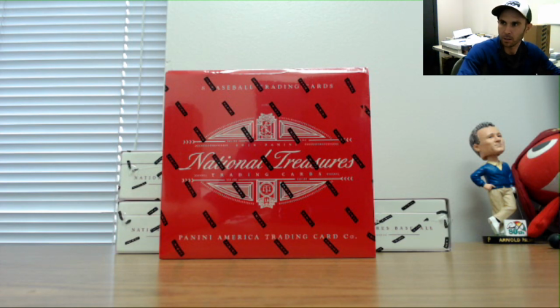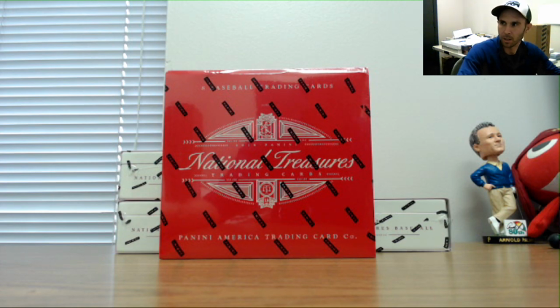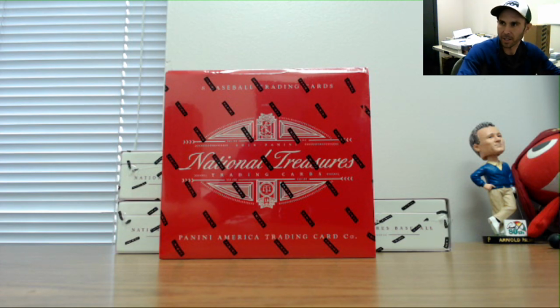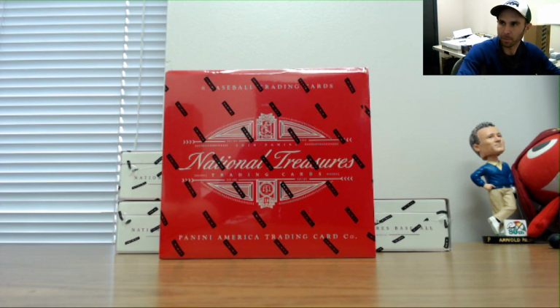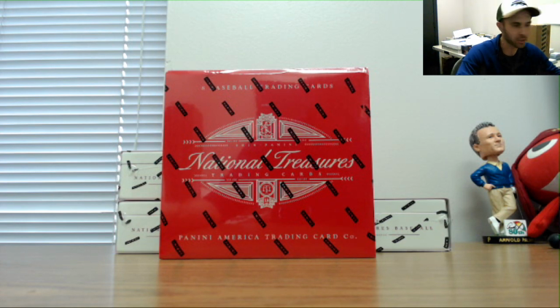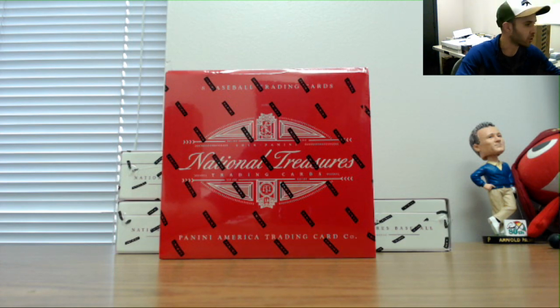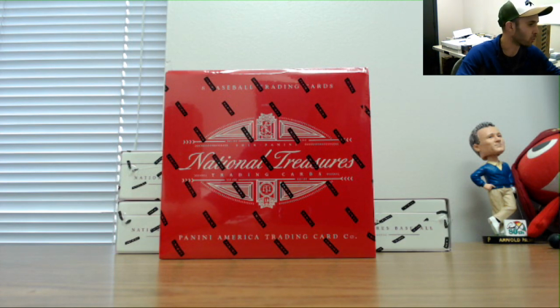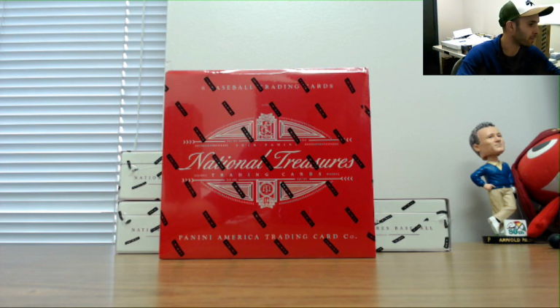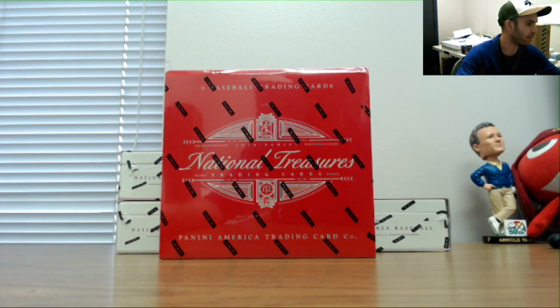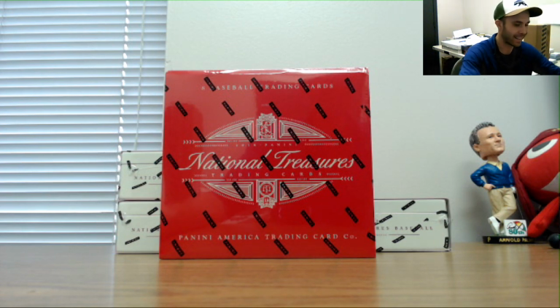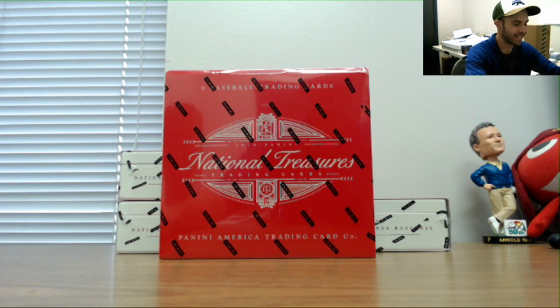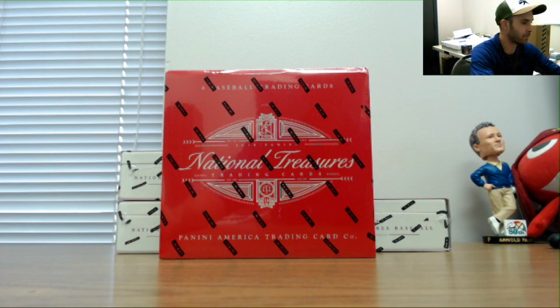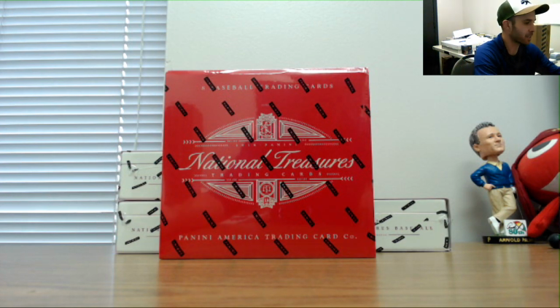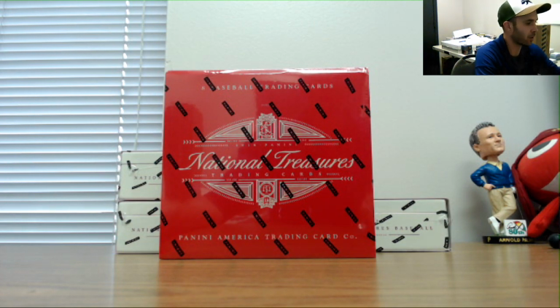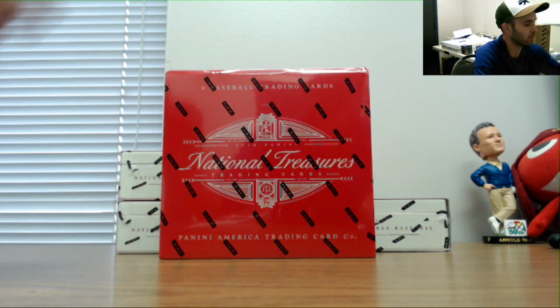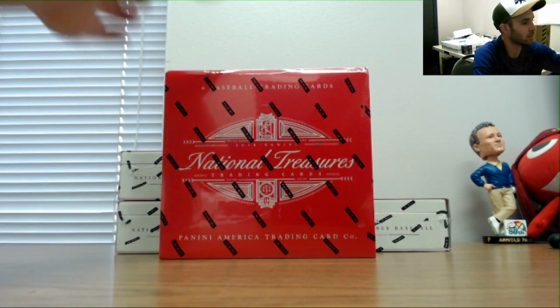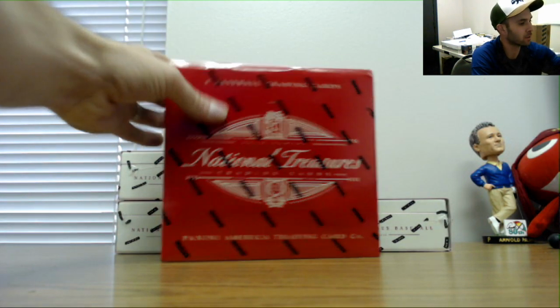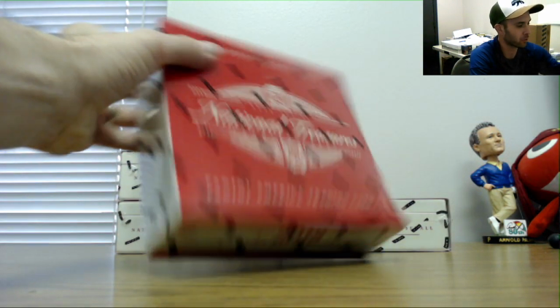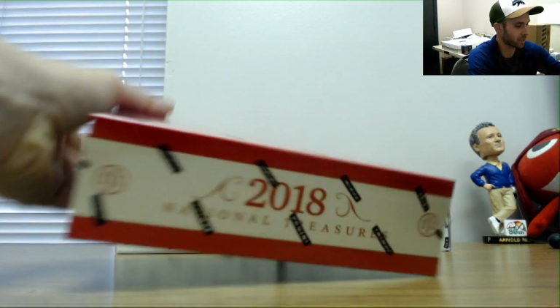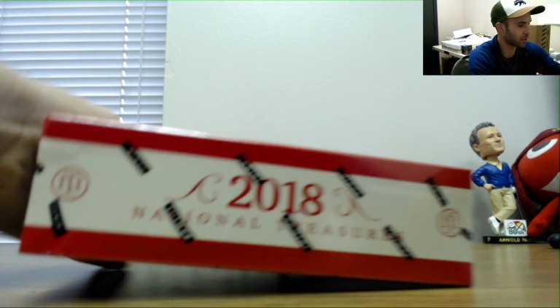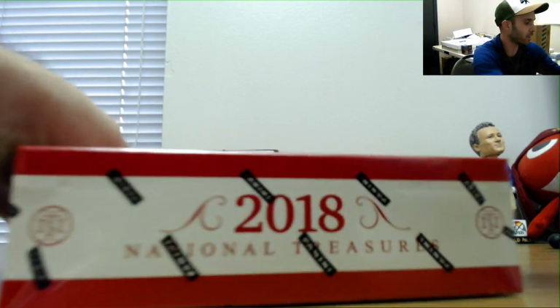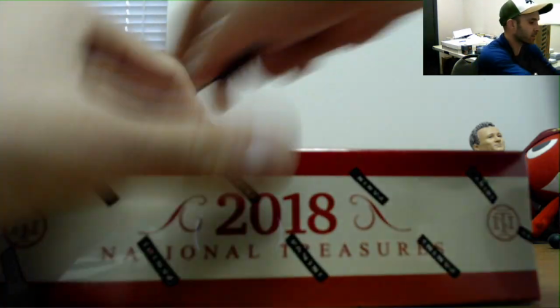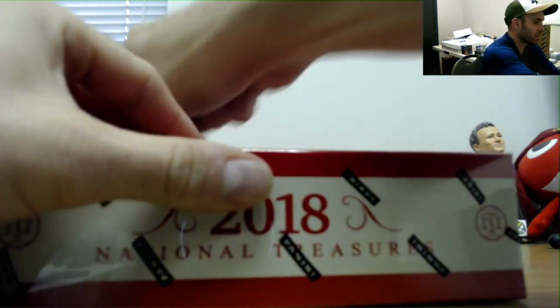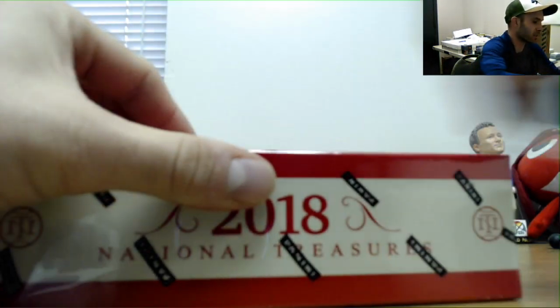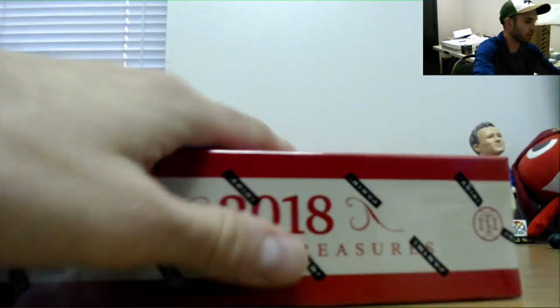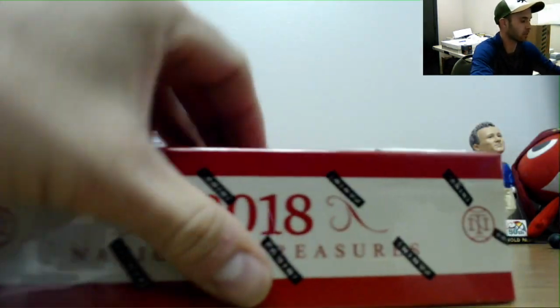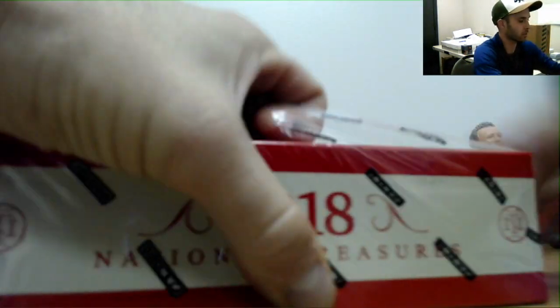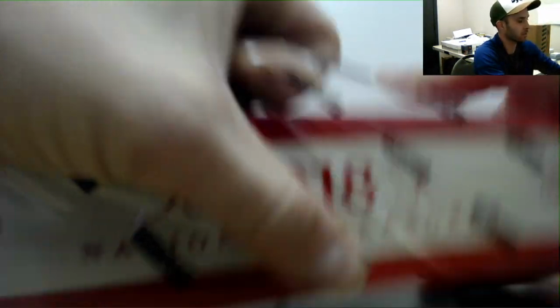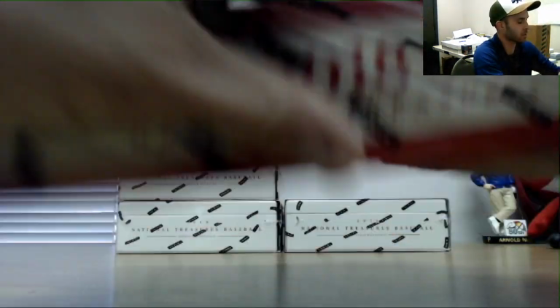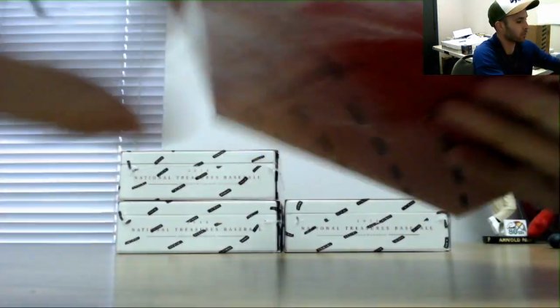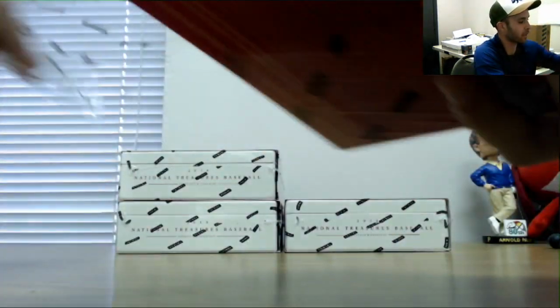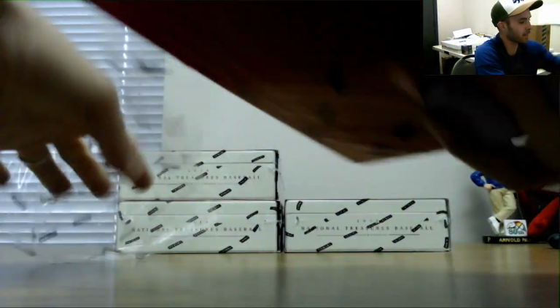All right, we got a personal rip of National Treasures Baseball for Tracy. Good luck to you, sir. Let's see what we got.